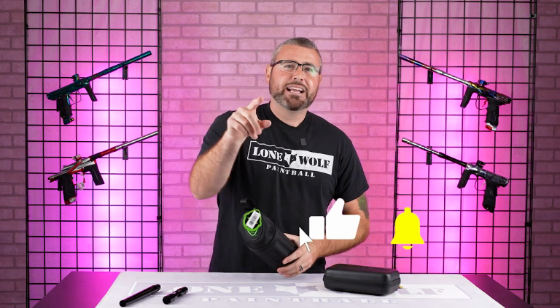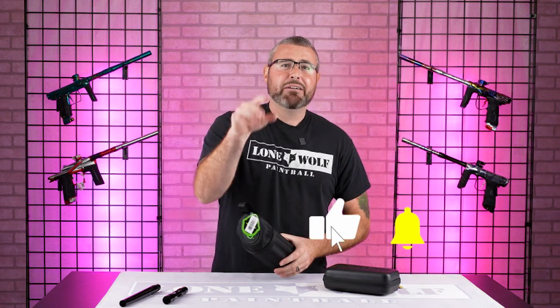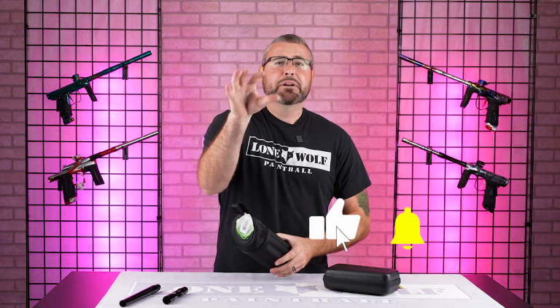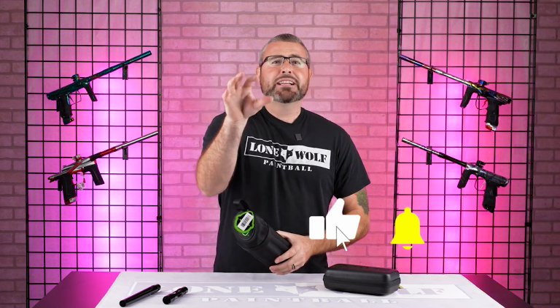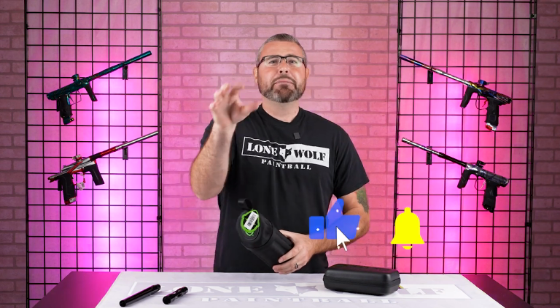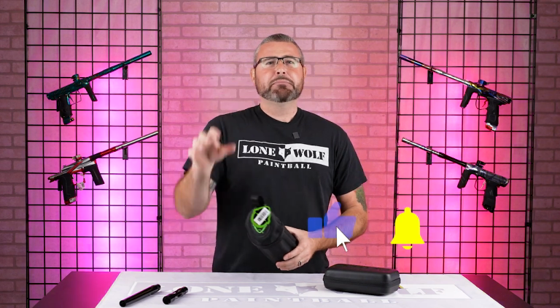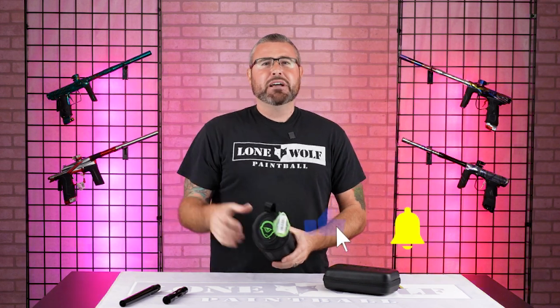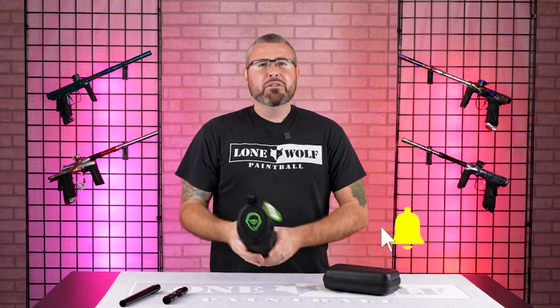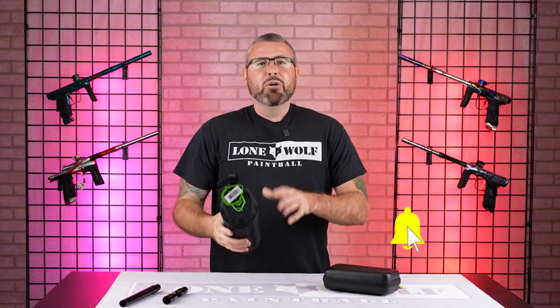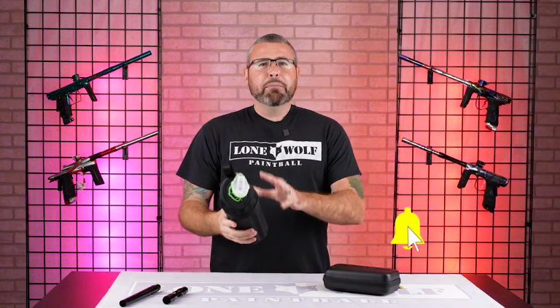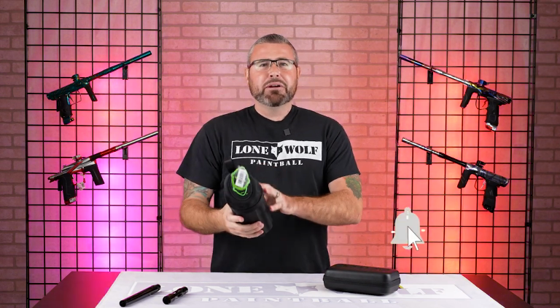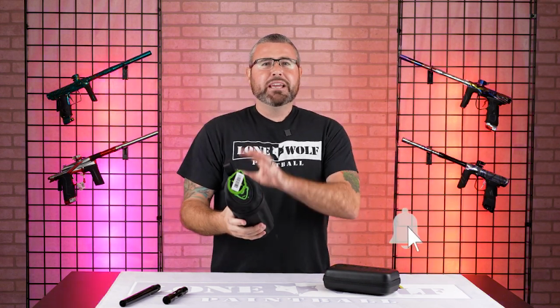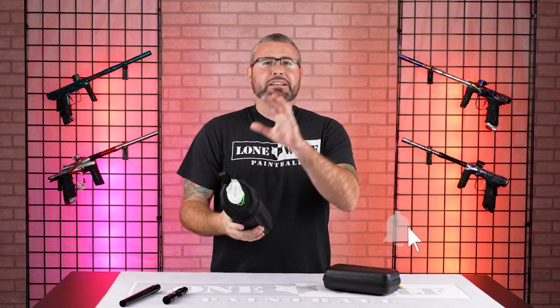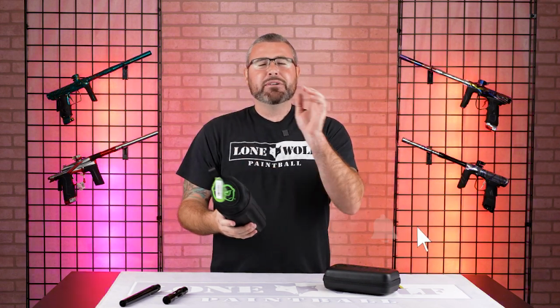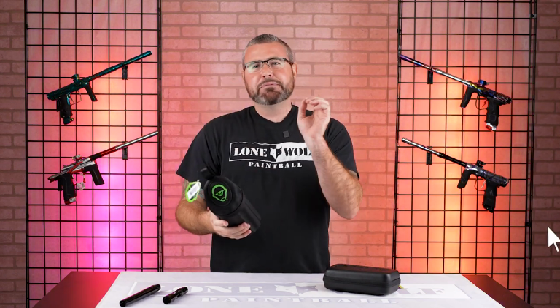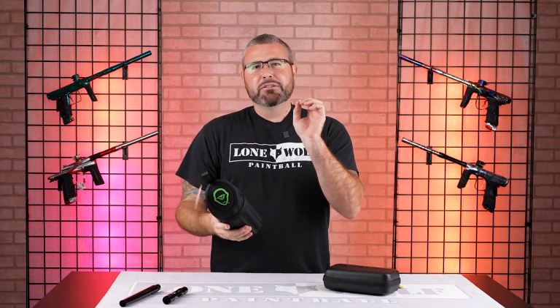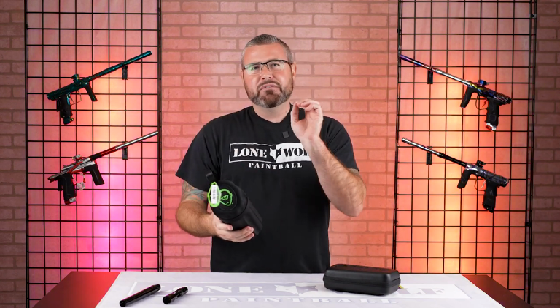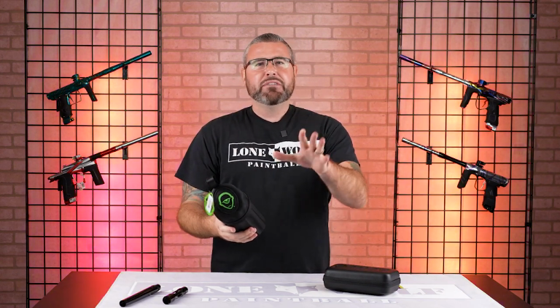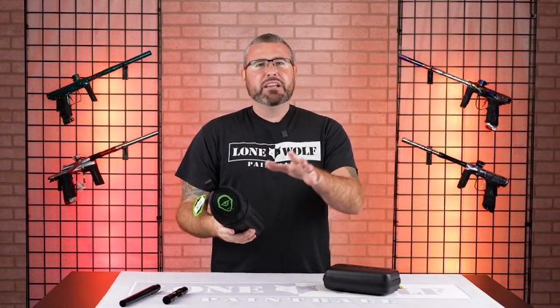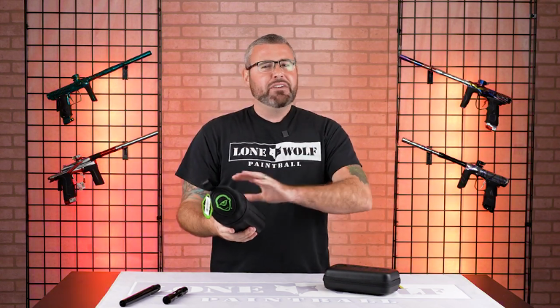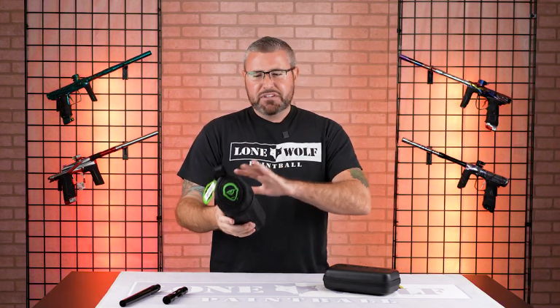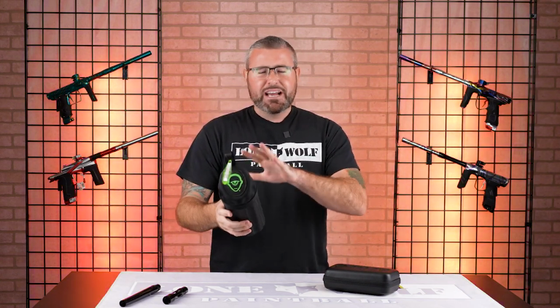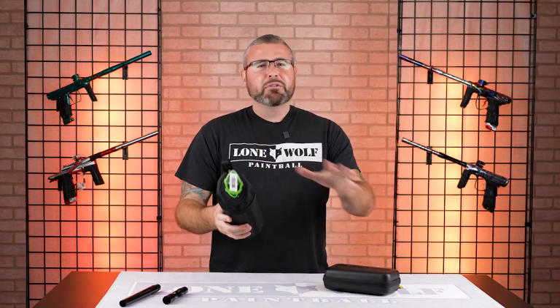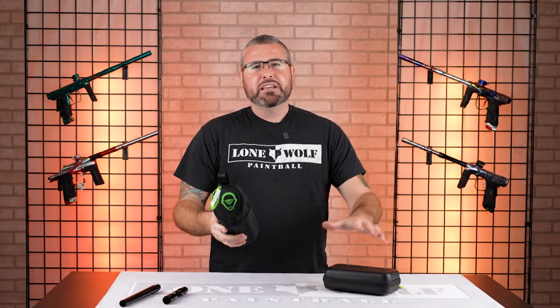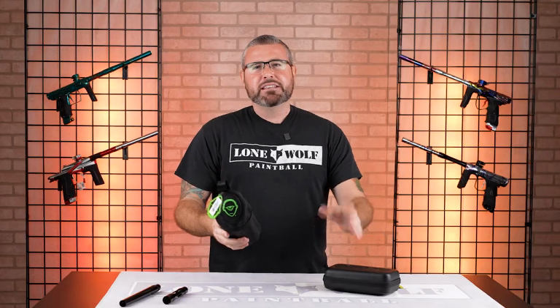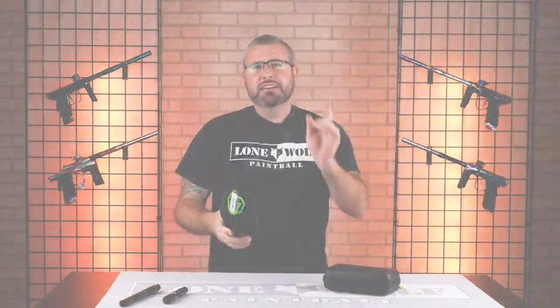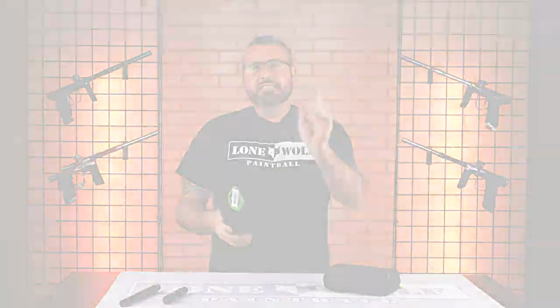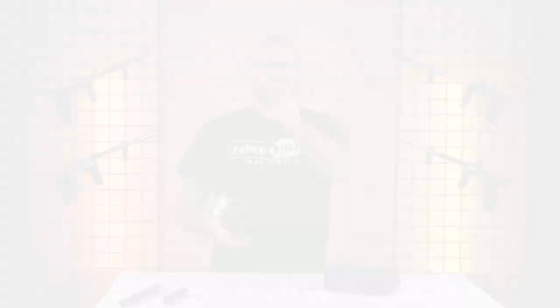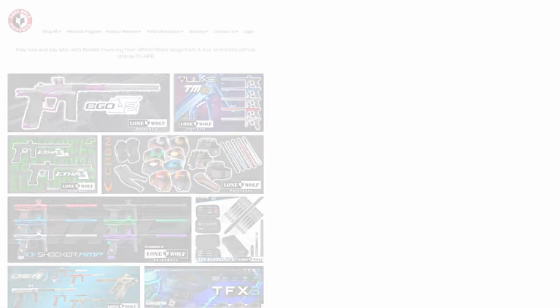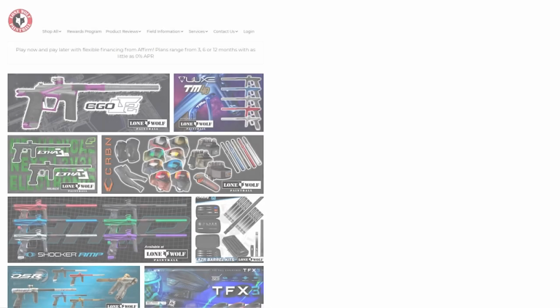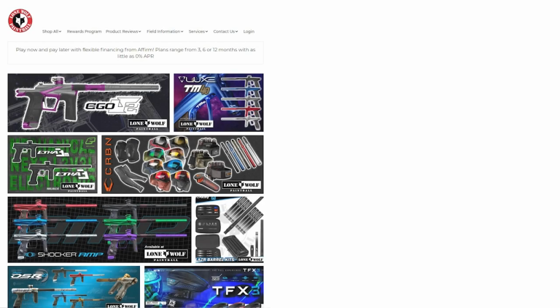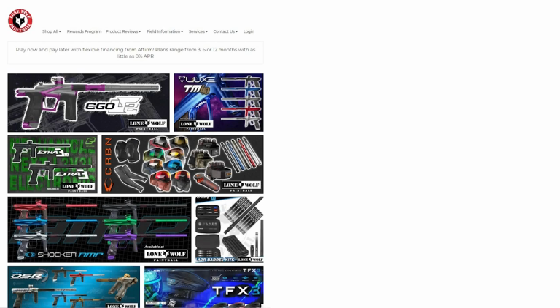Check it out and put in the comments below what barrel kit is your absolute favorite, even if it's not one of these. See you later!